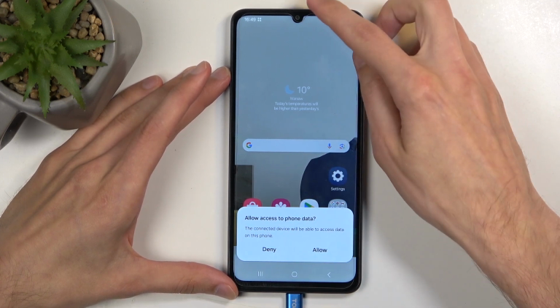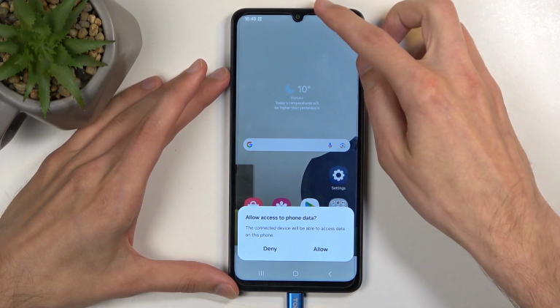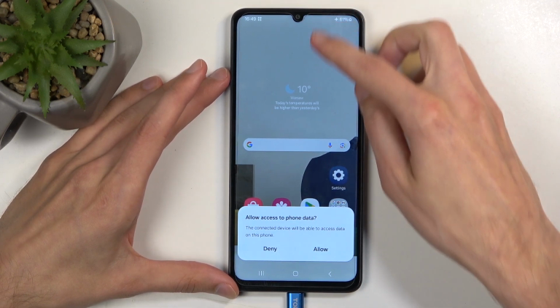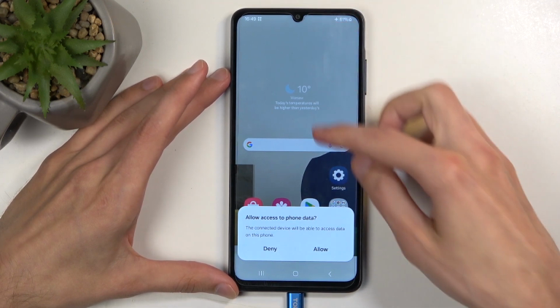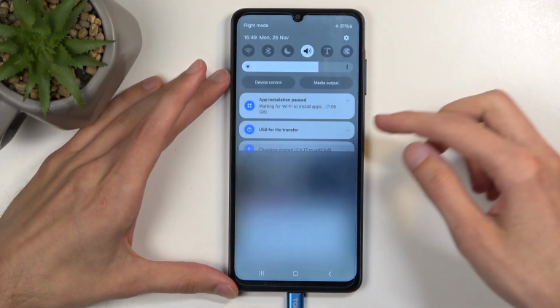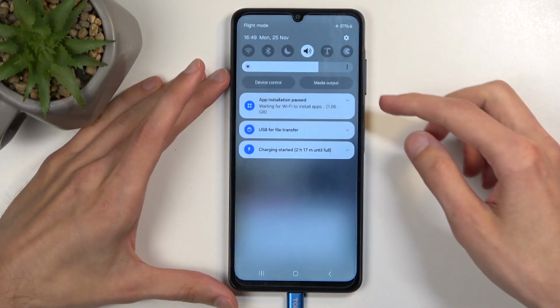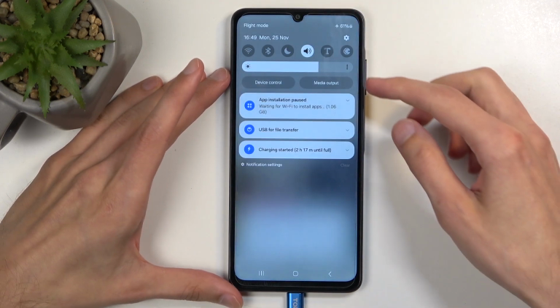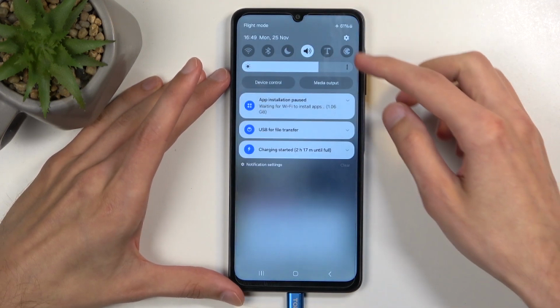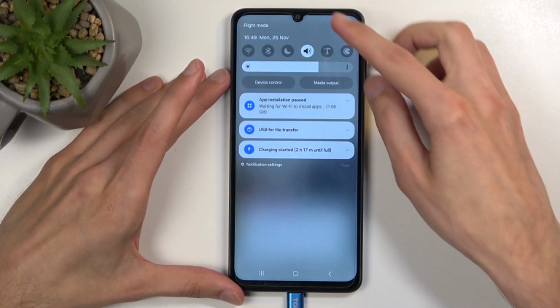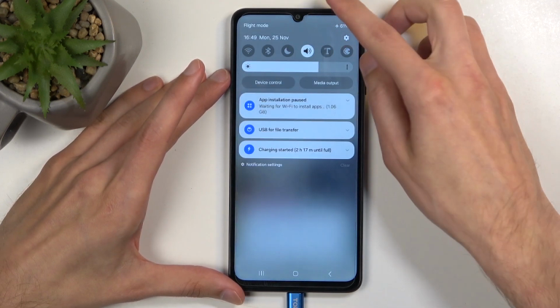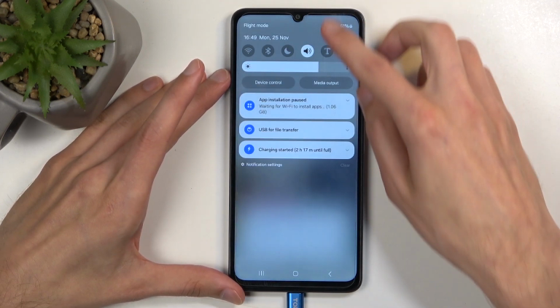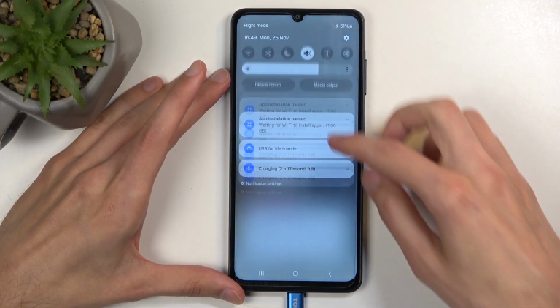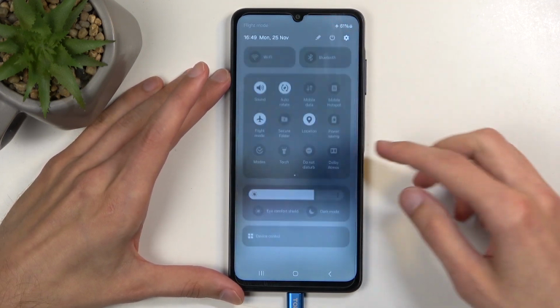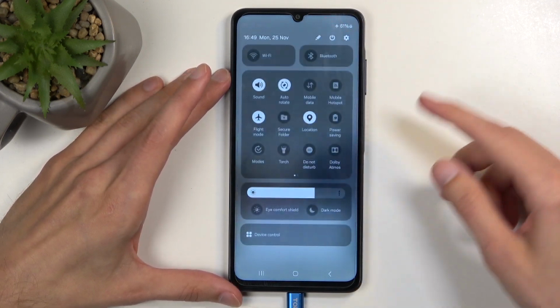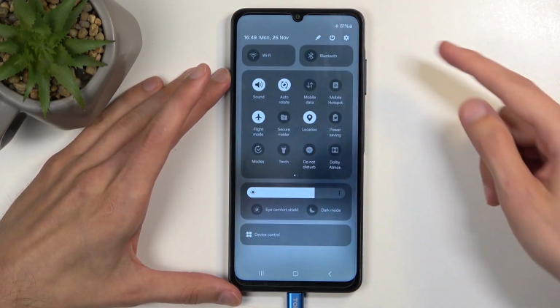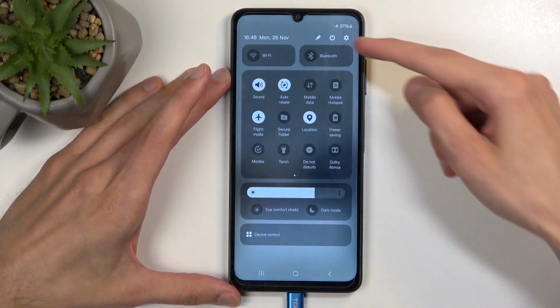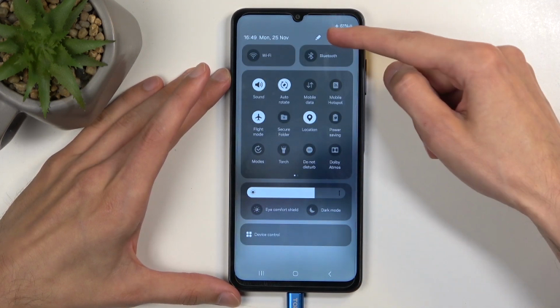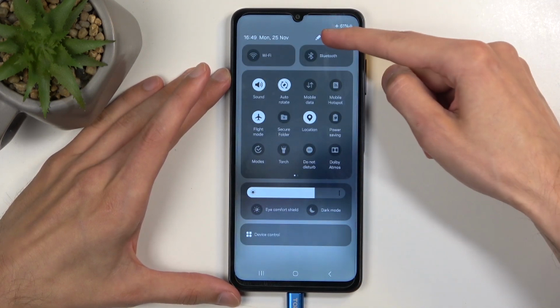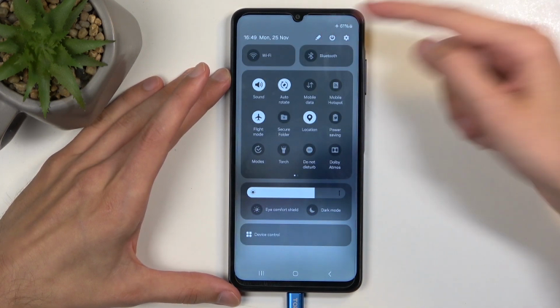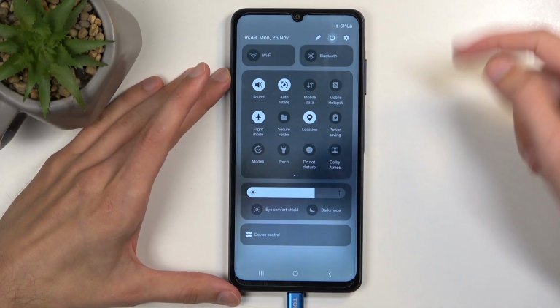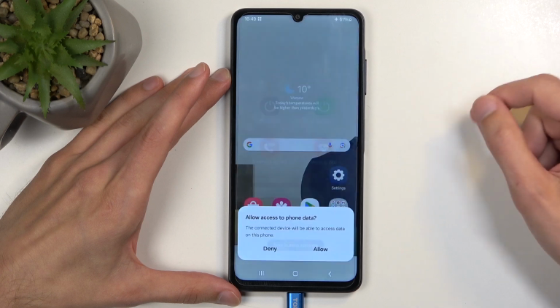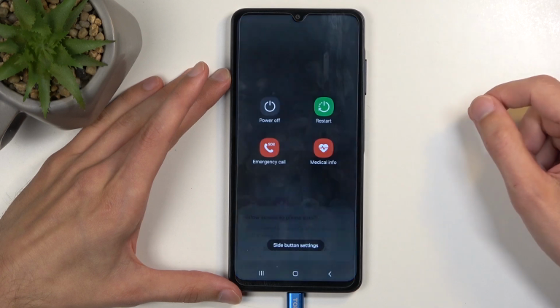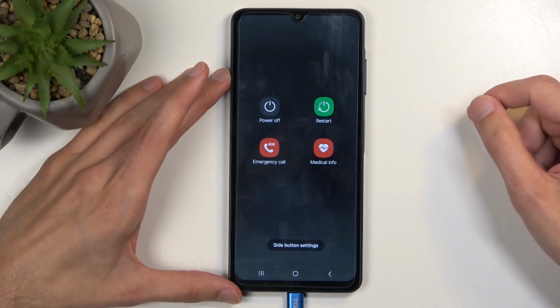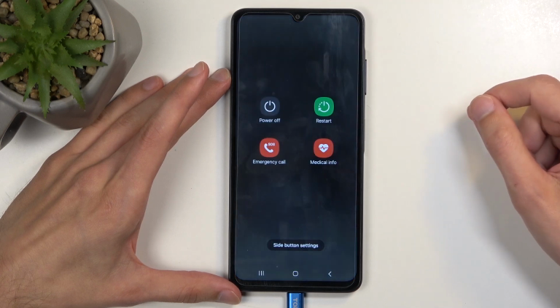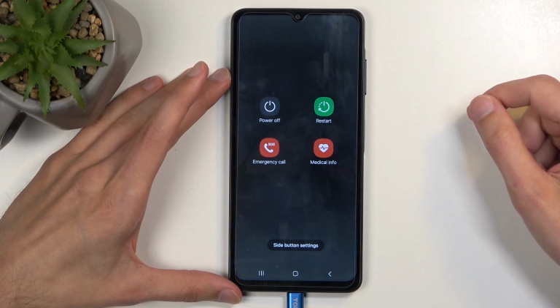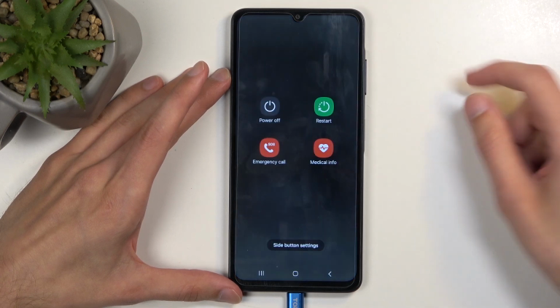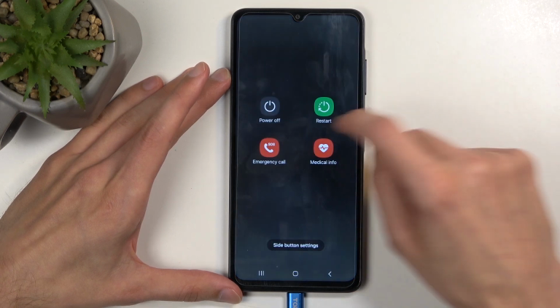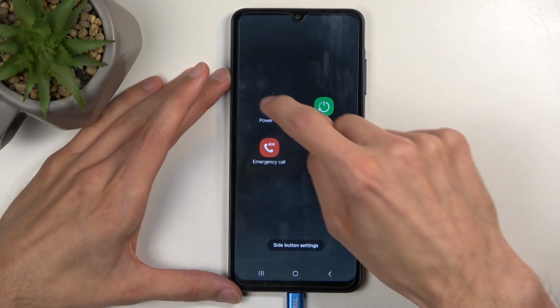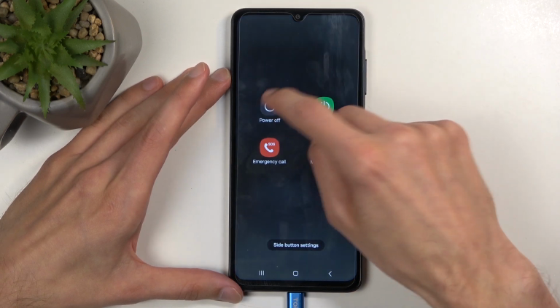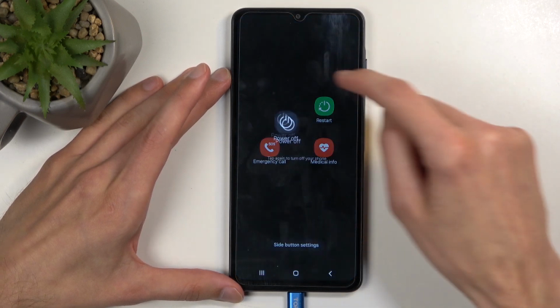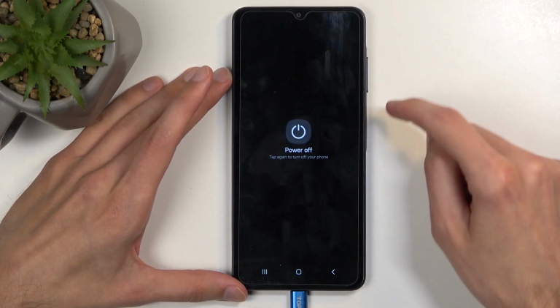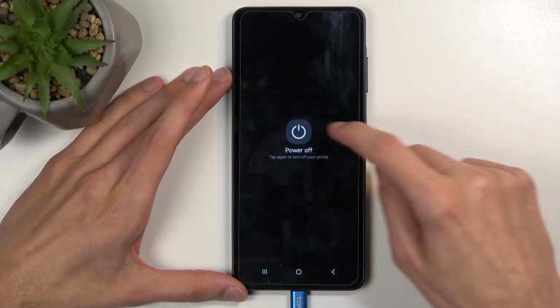Next, swipe down from the top of the screen twice and then select the power button right over here and choose power off.